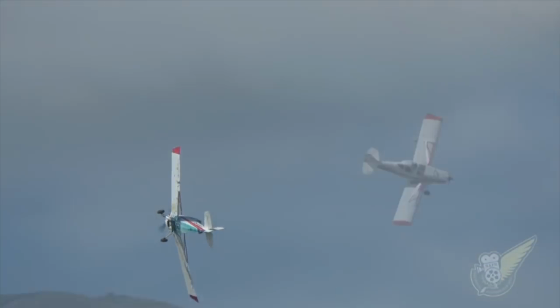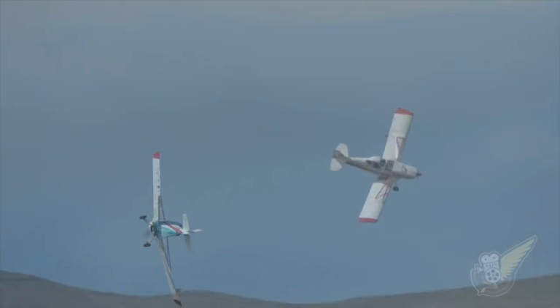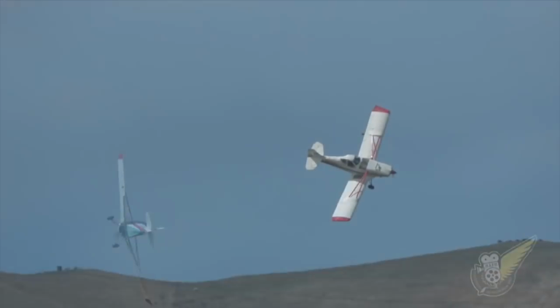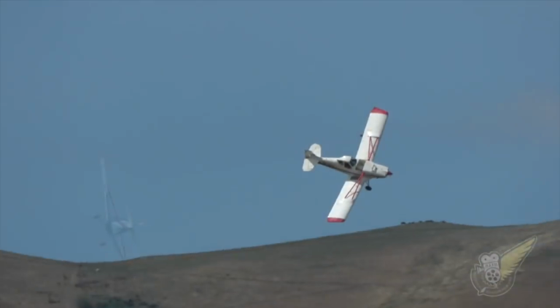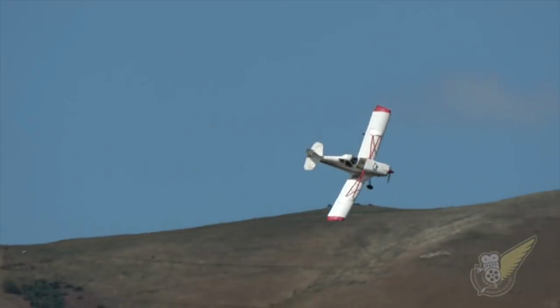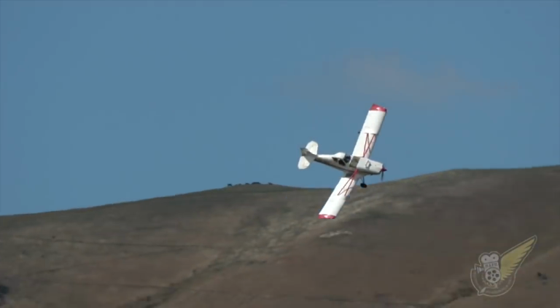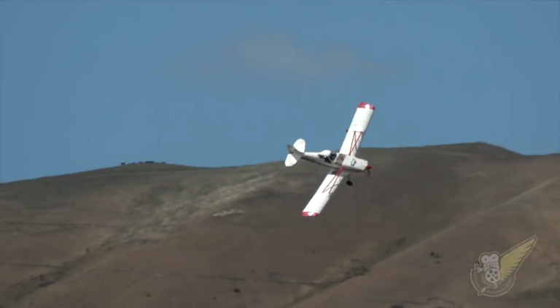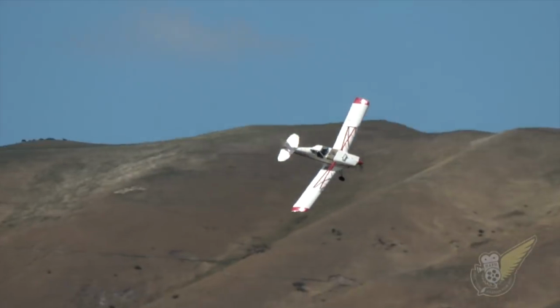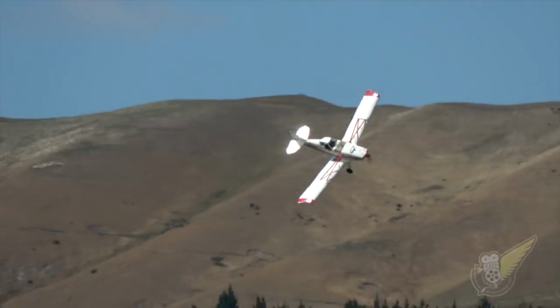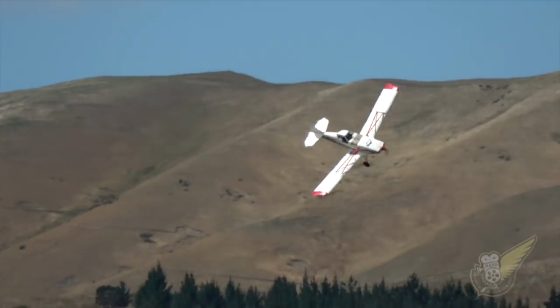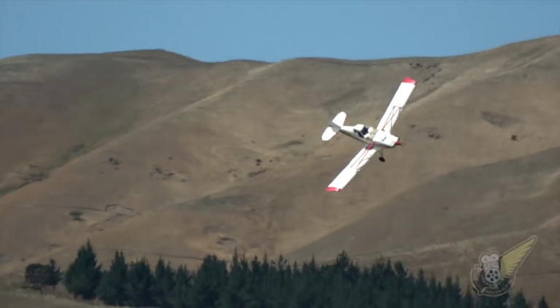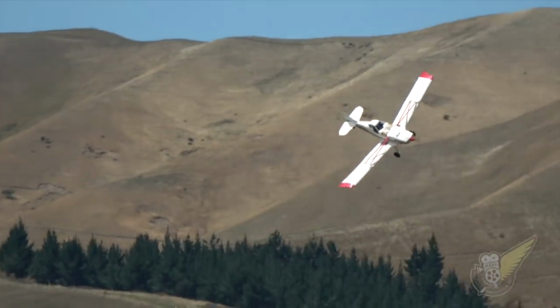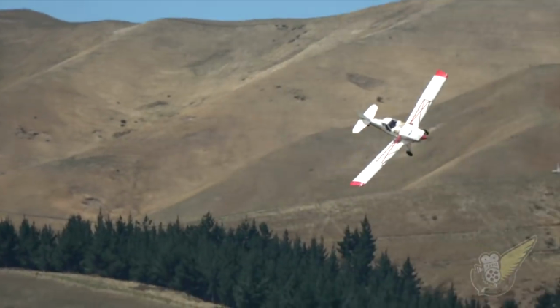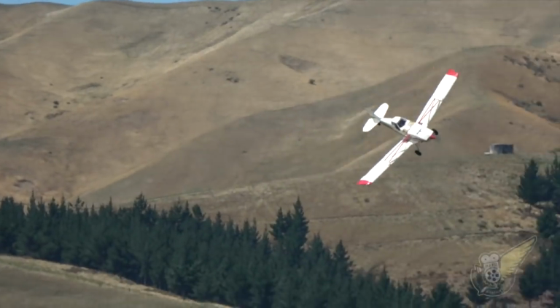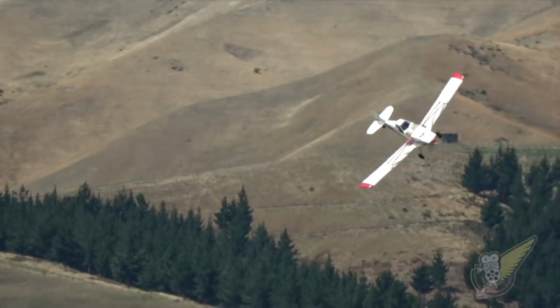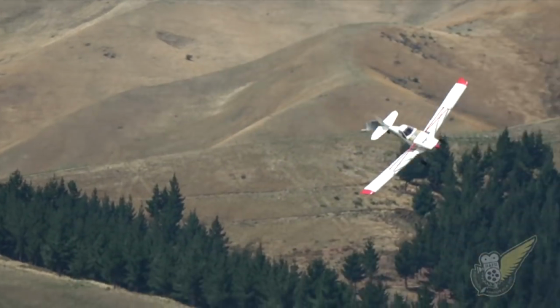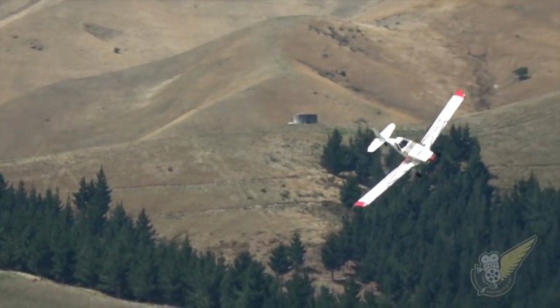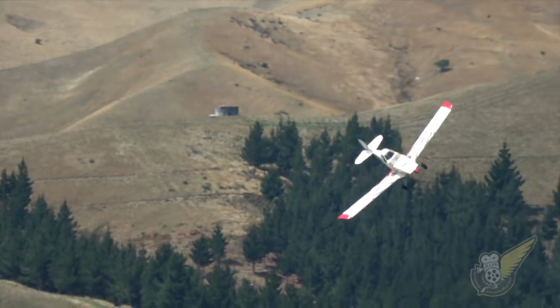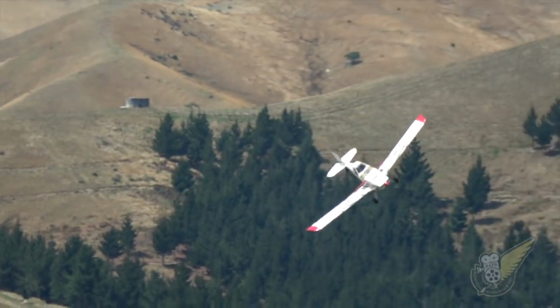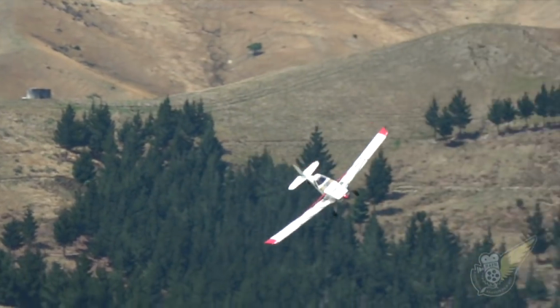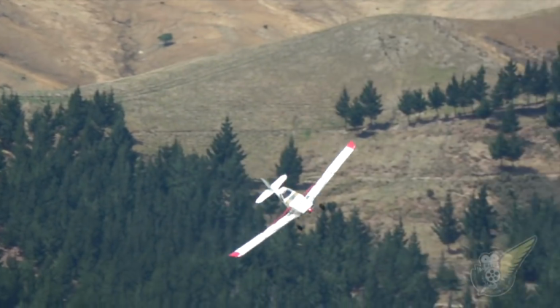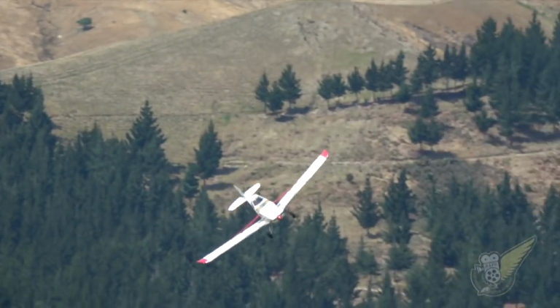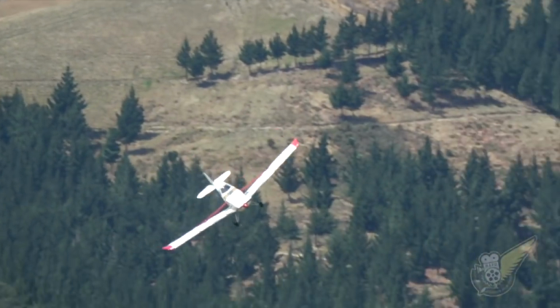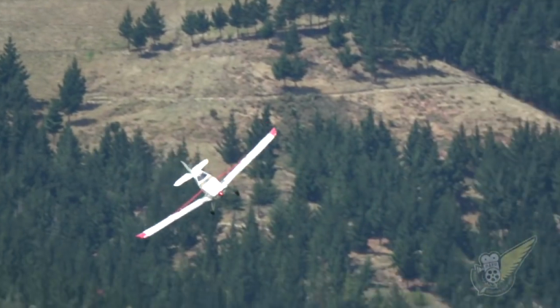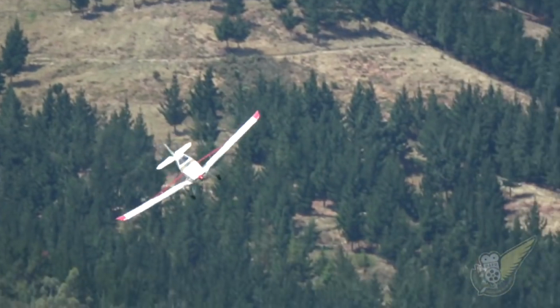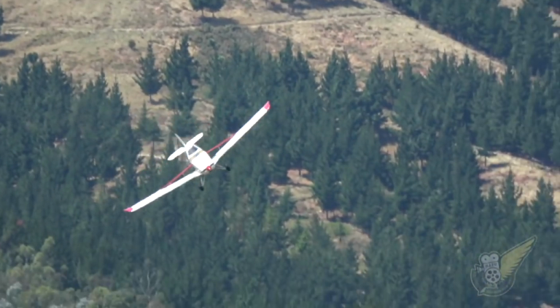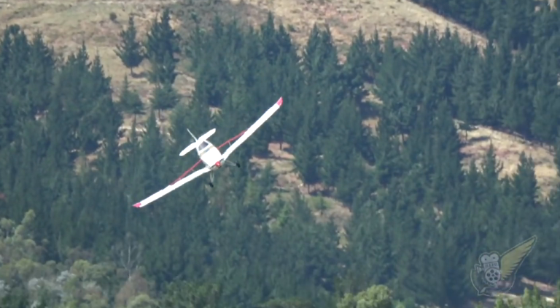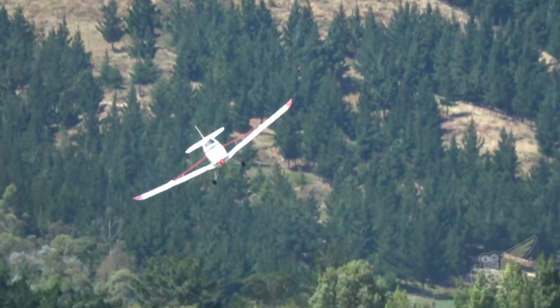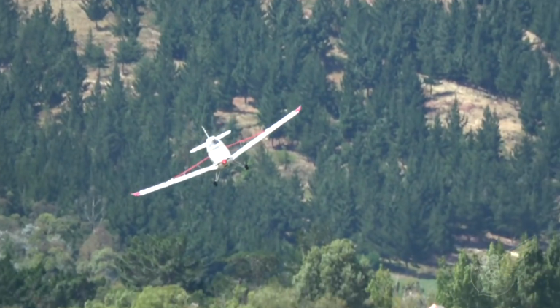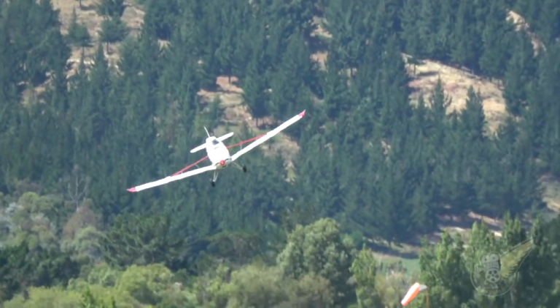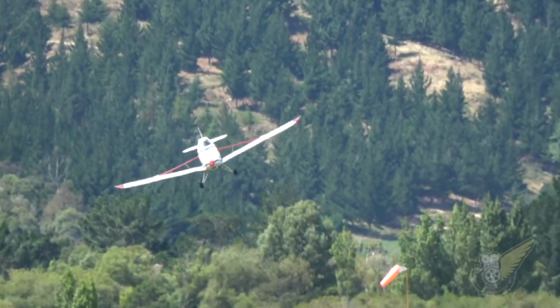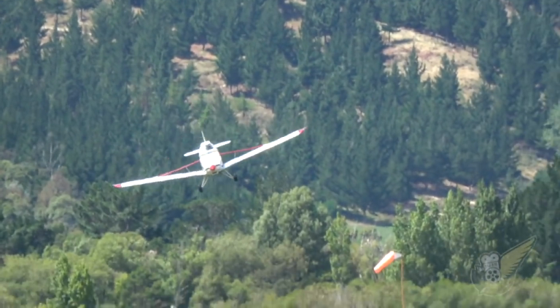Quite a tricky turn as you go from a crosswind to a downwind — you really have to watch that.